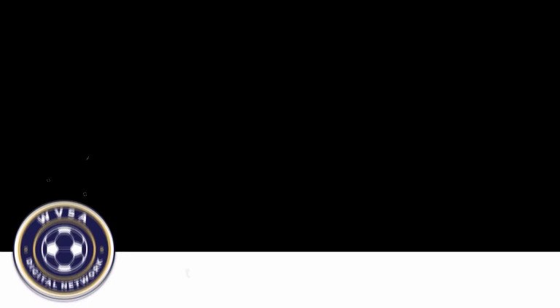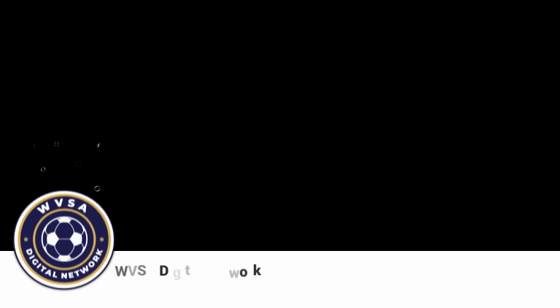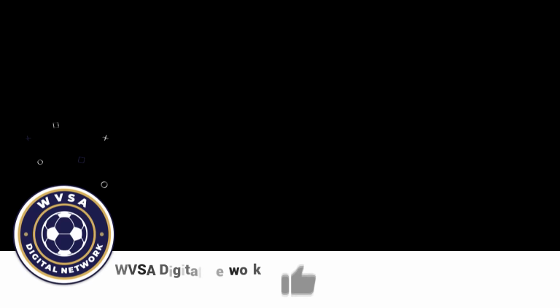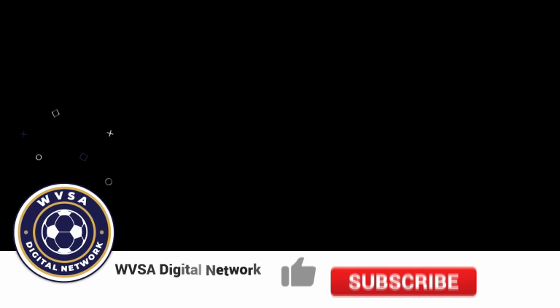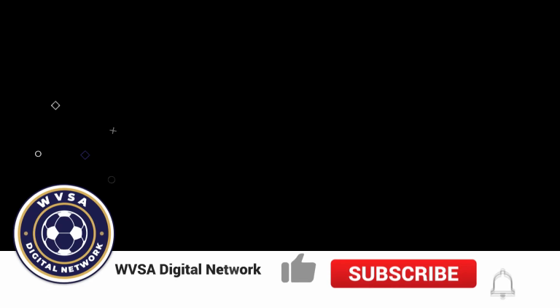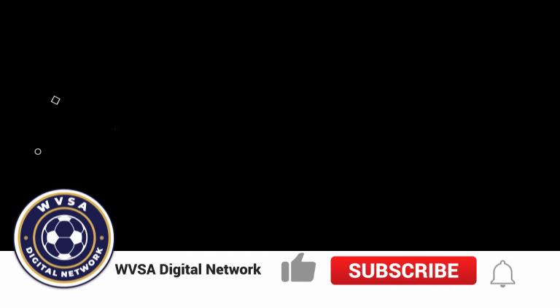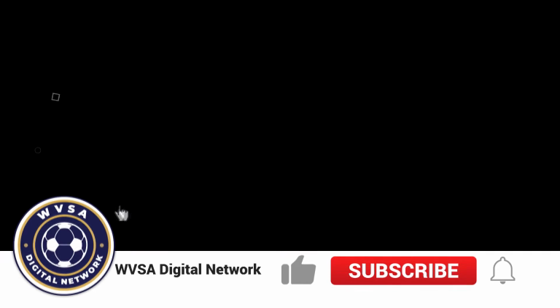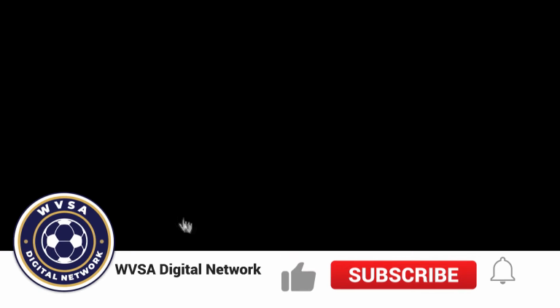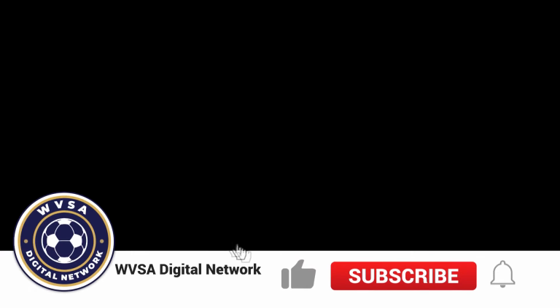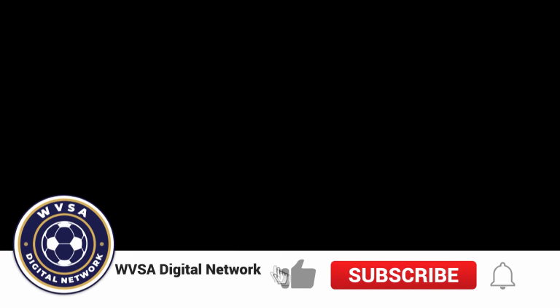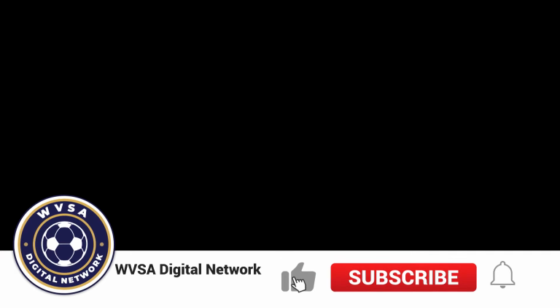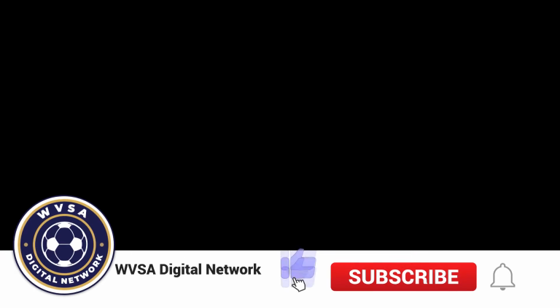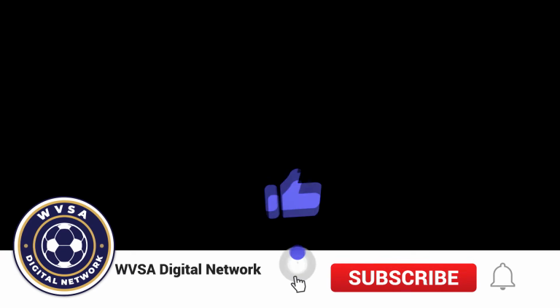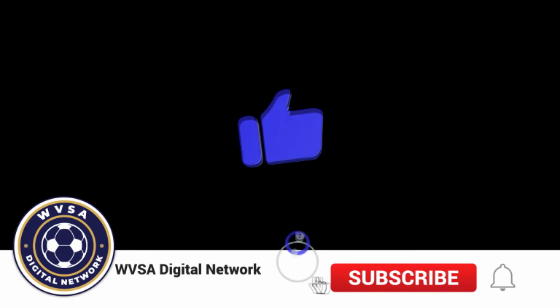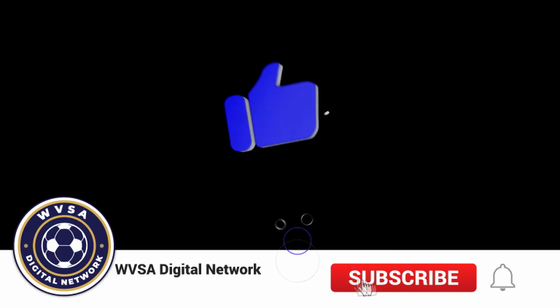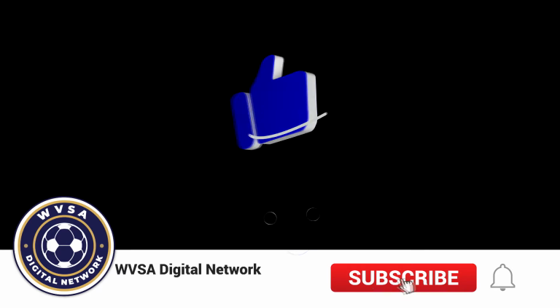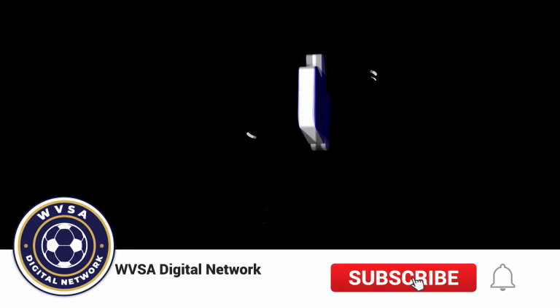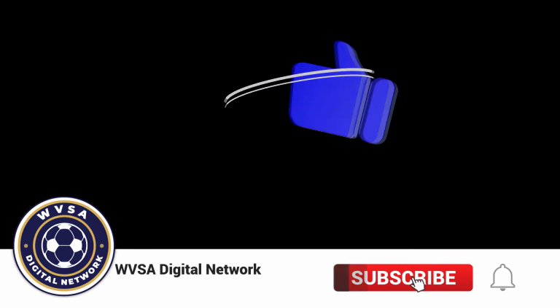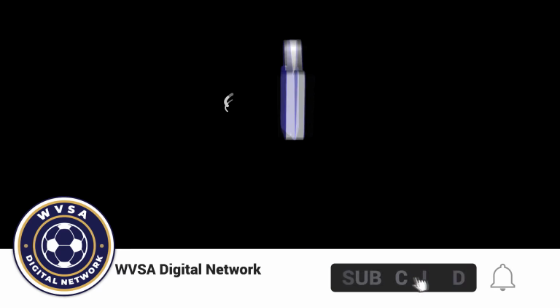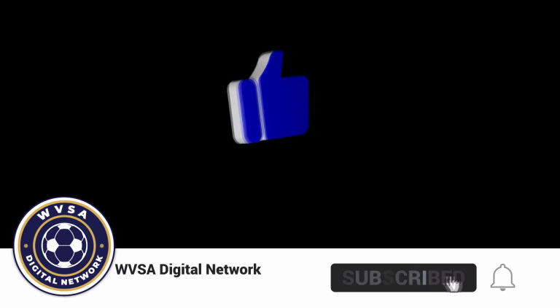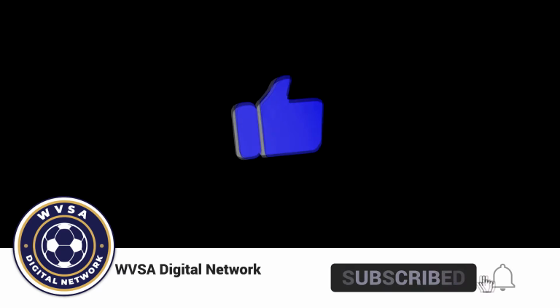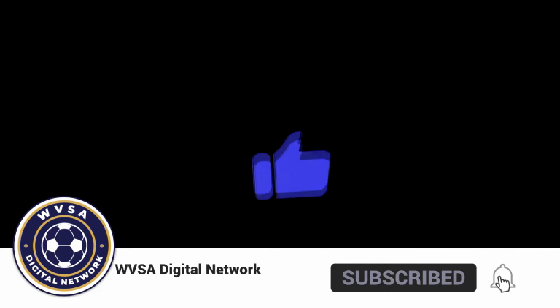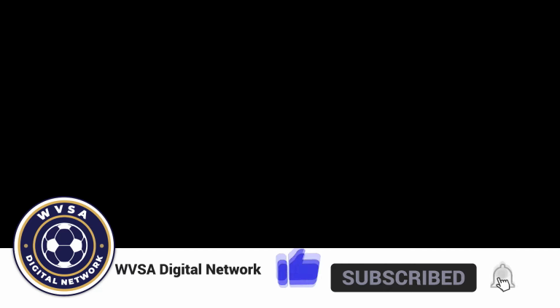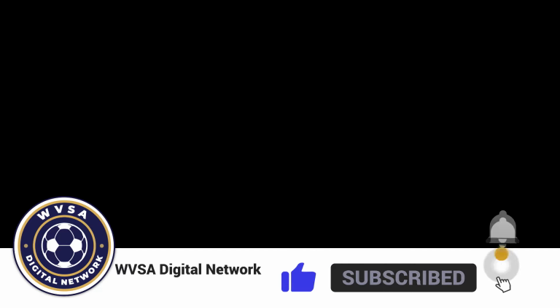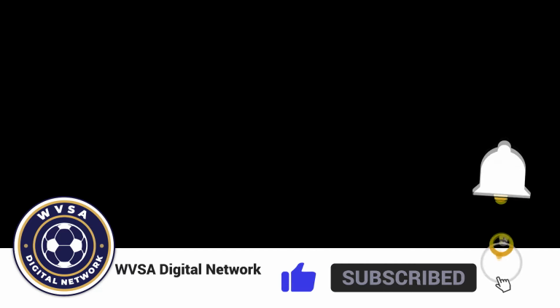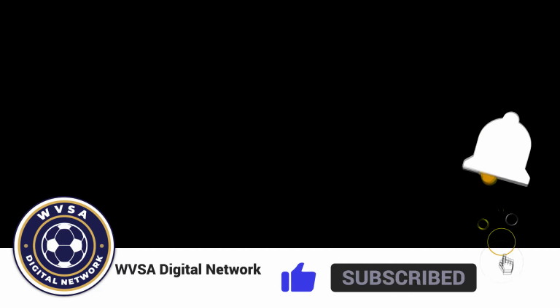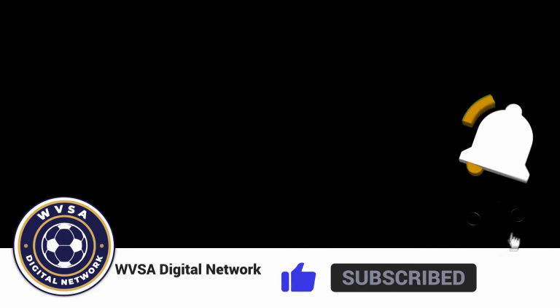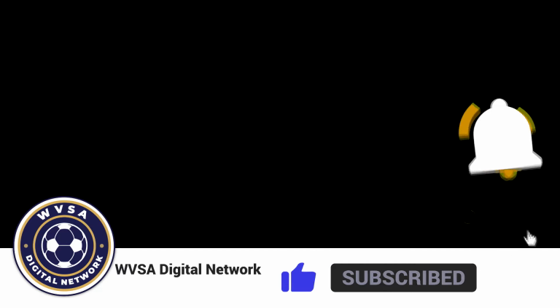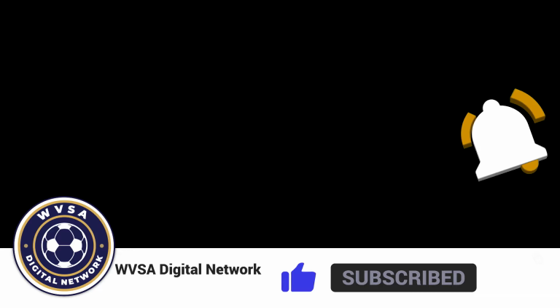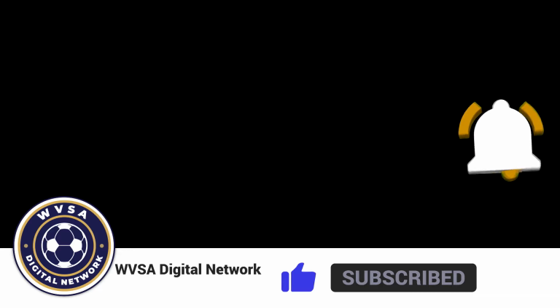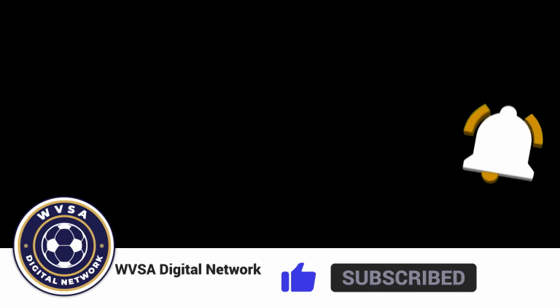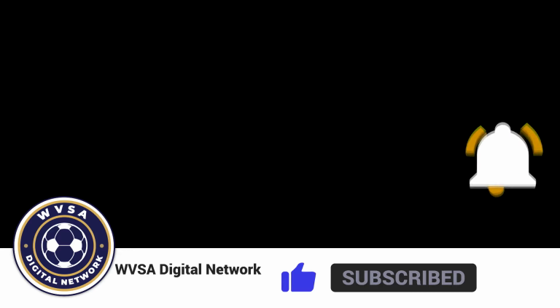Here's a Beyond the Pitch podcast quick hit from the WVSA Digital Network.